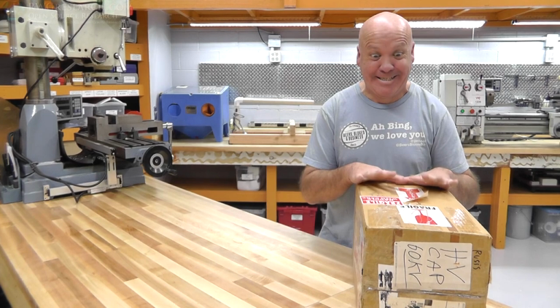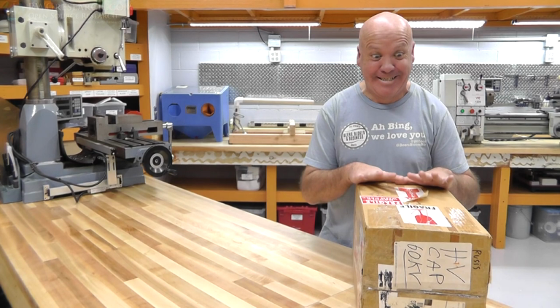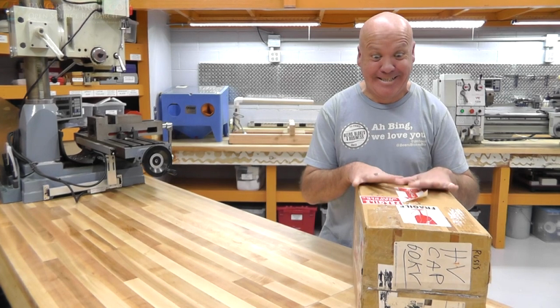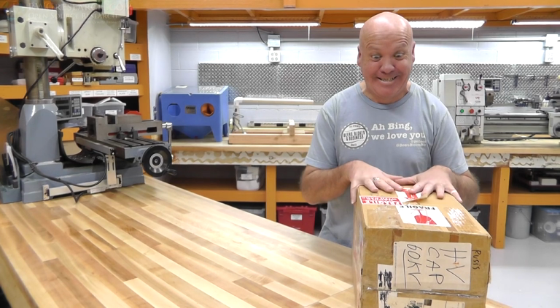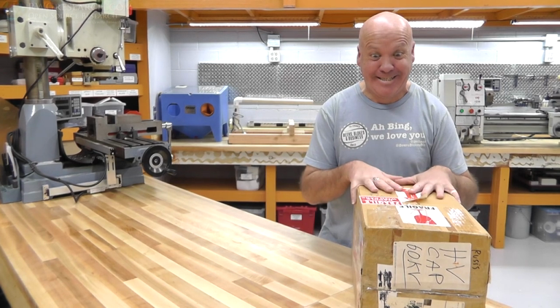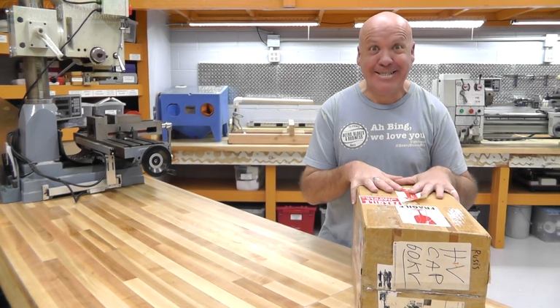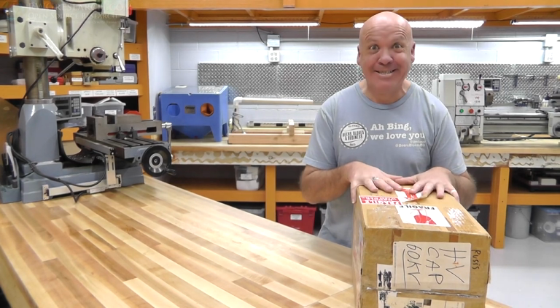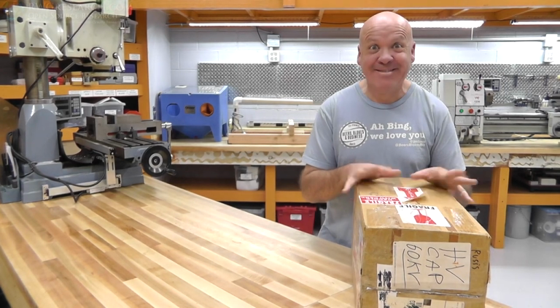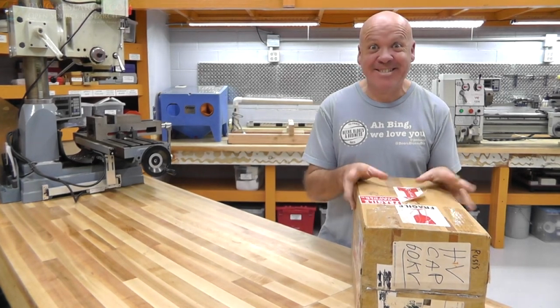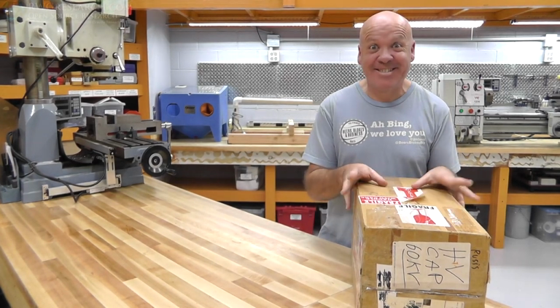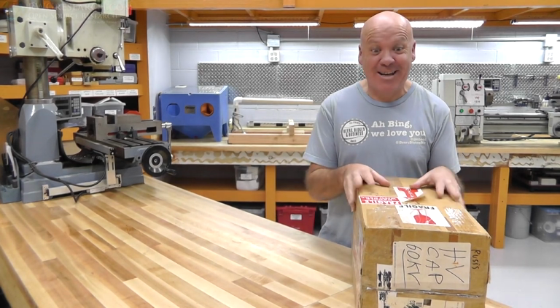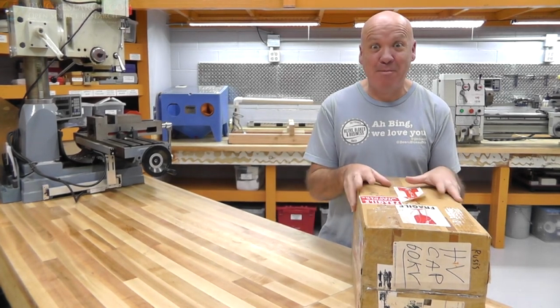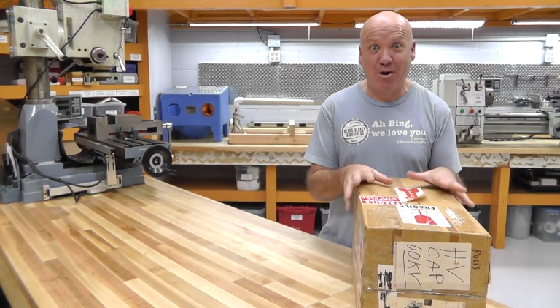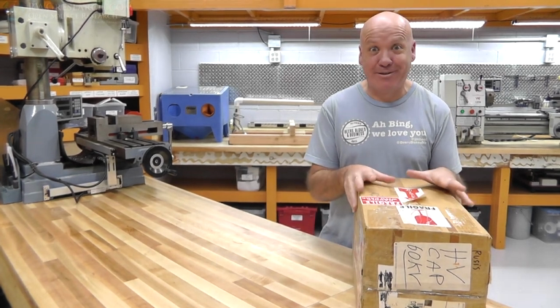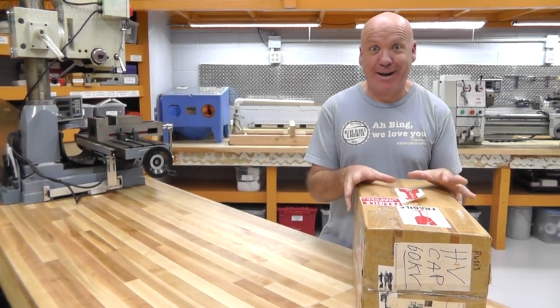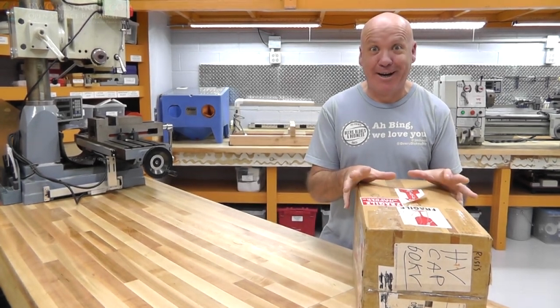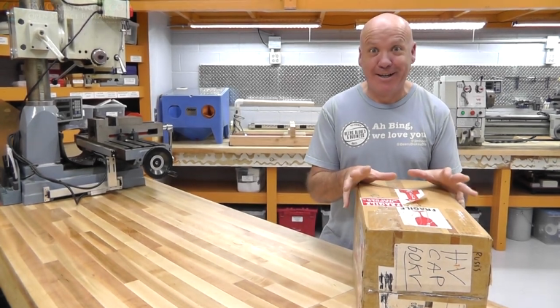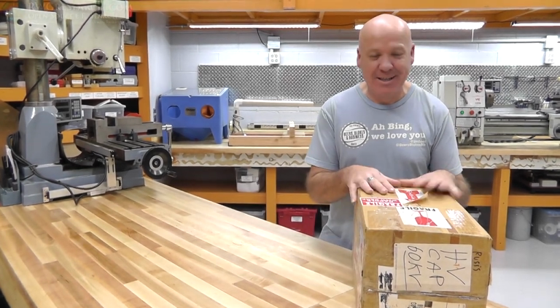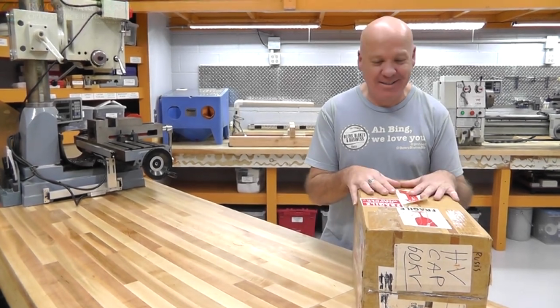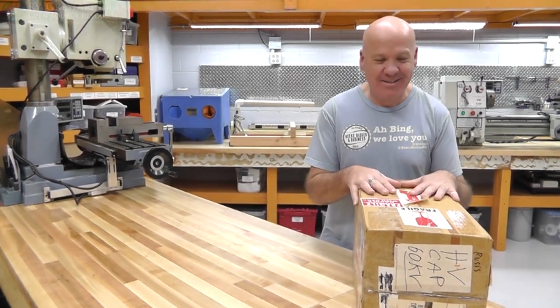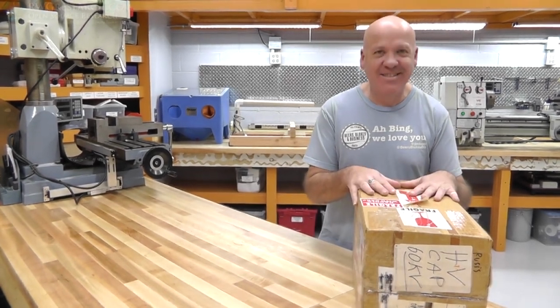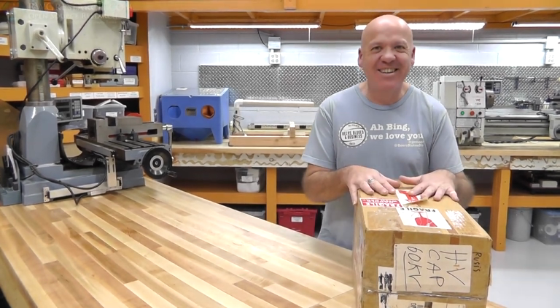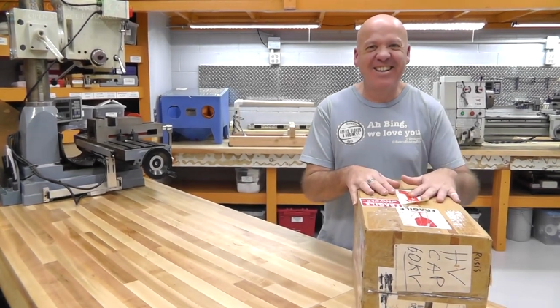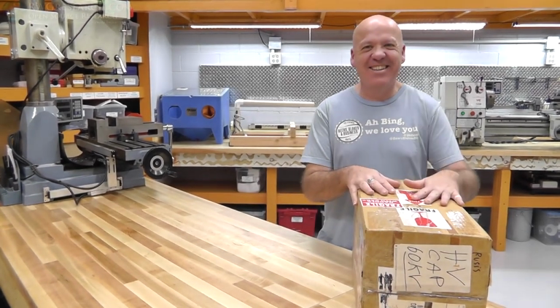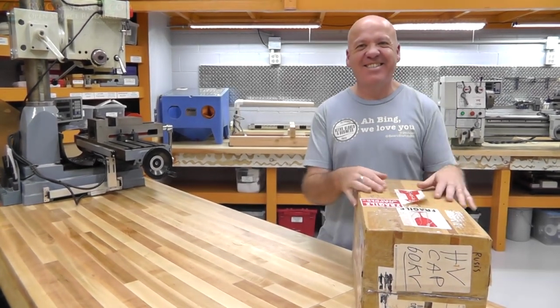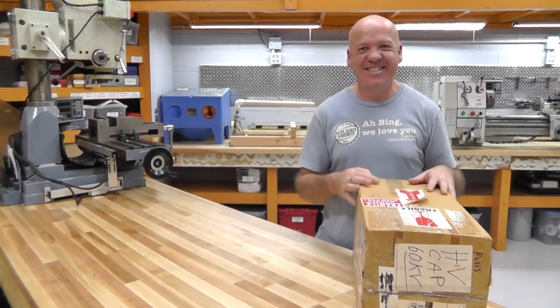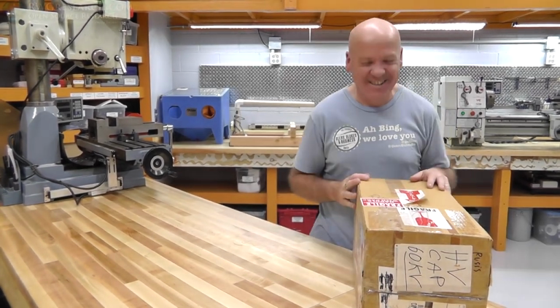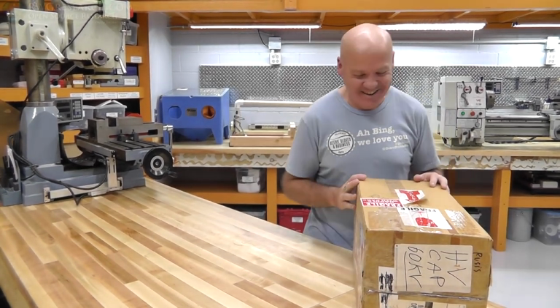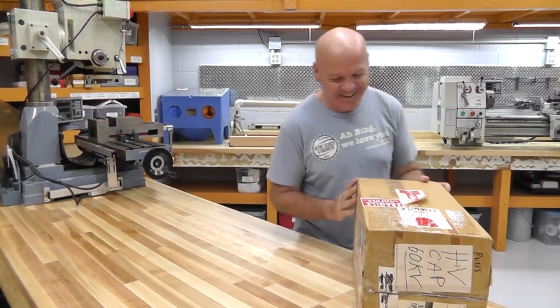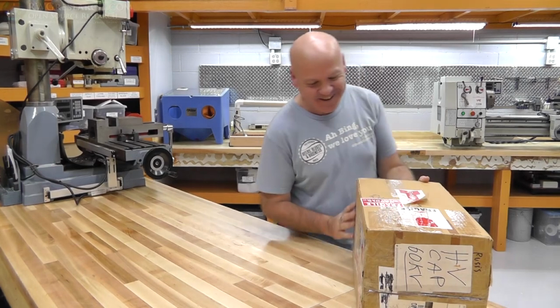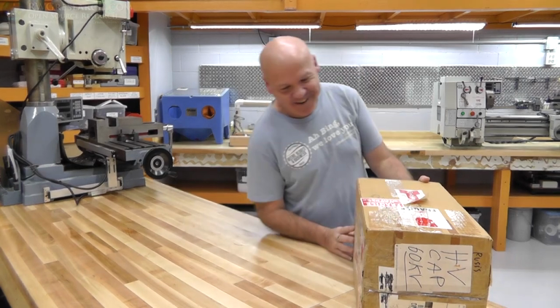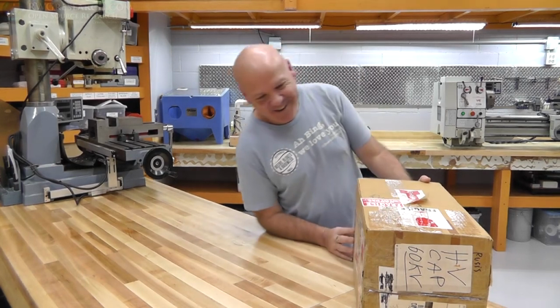We're going to do show and tell. Unboxing! Yeah, we're going to do an unboxing.